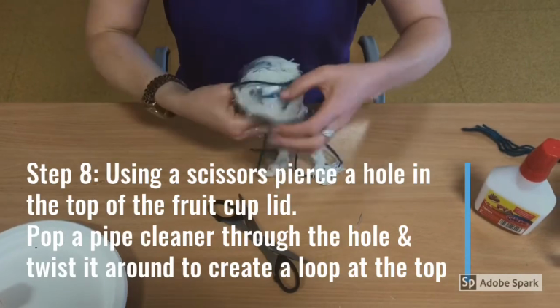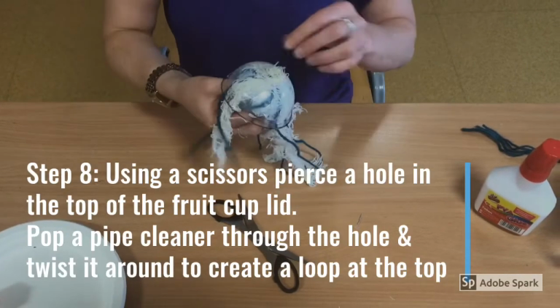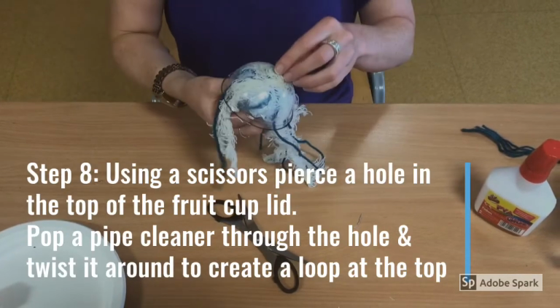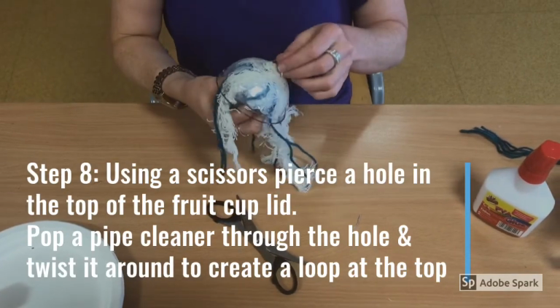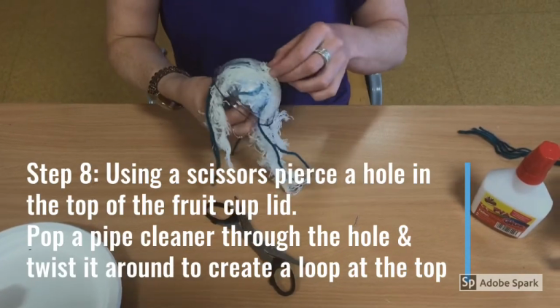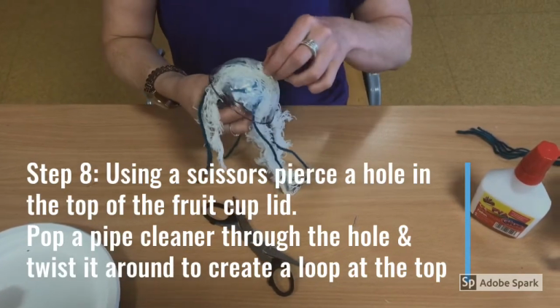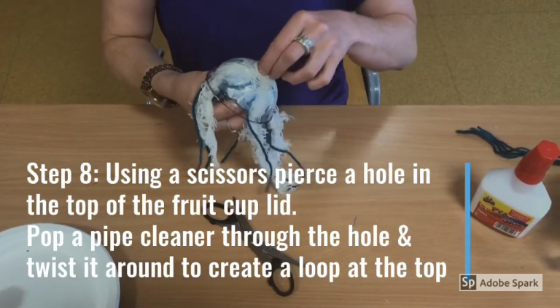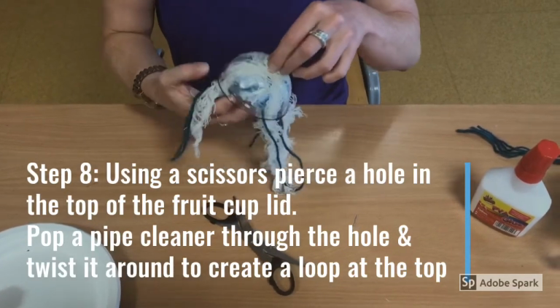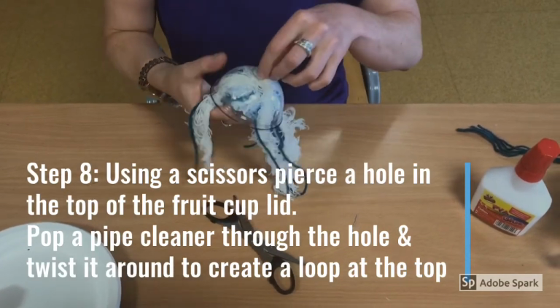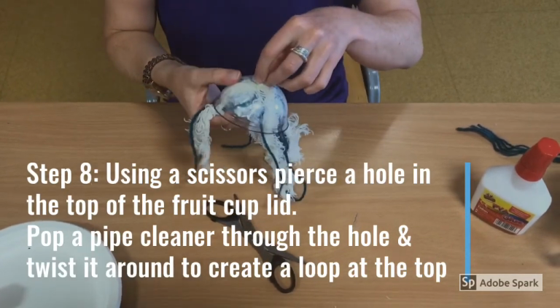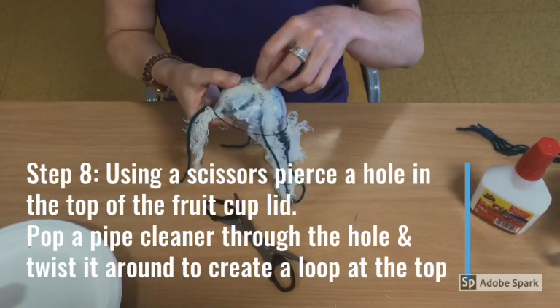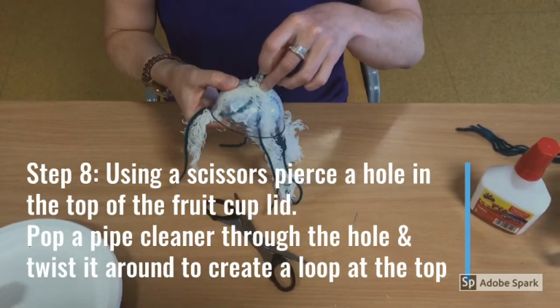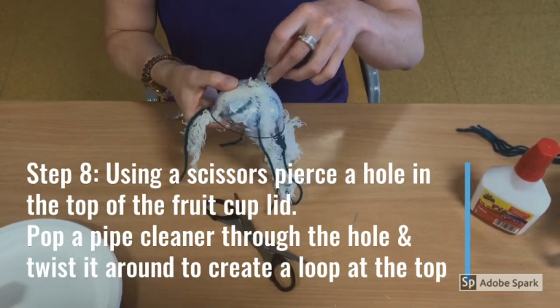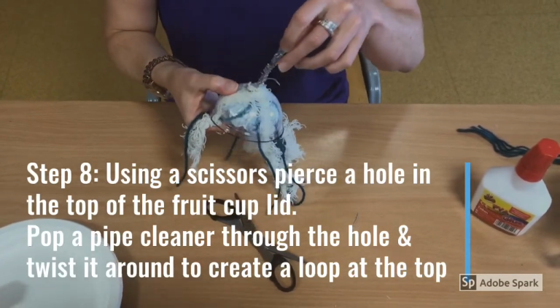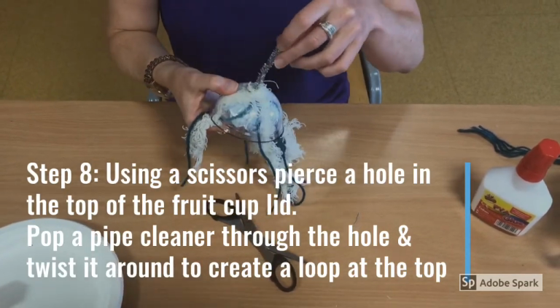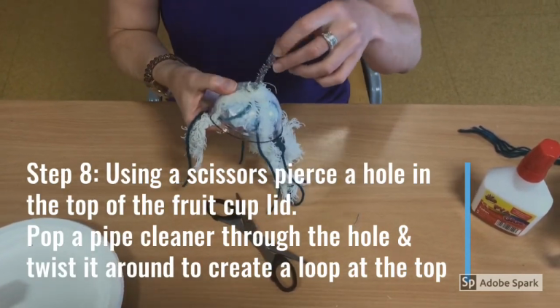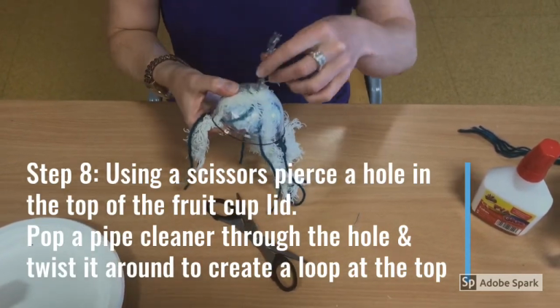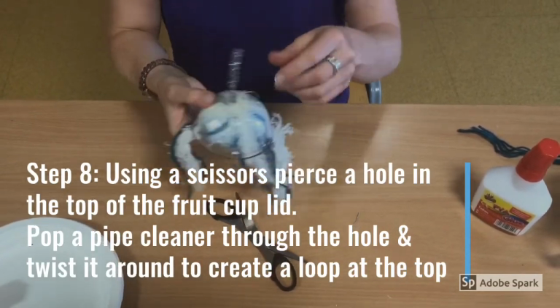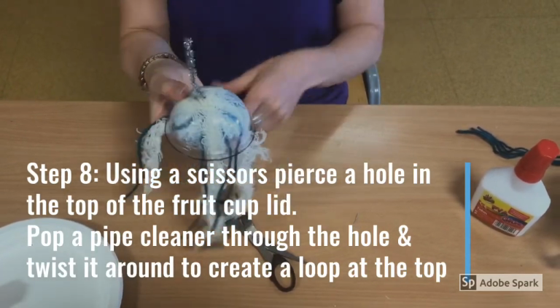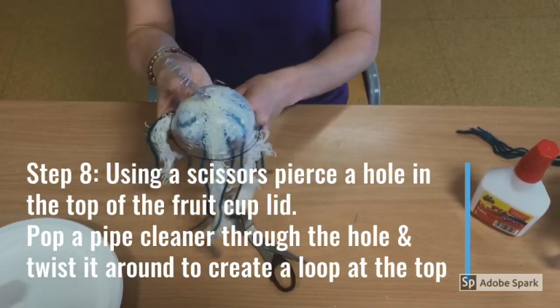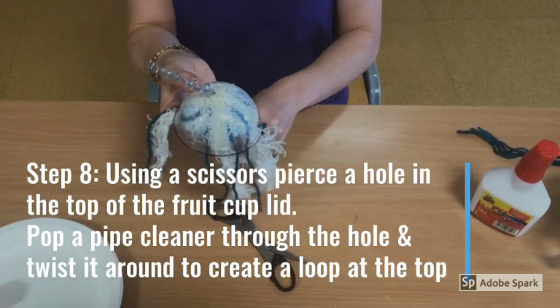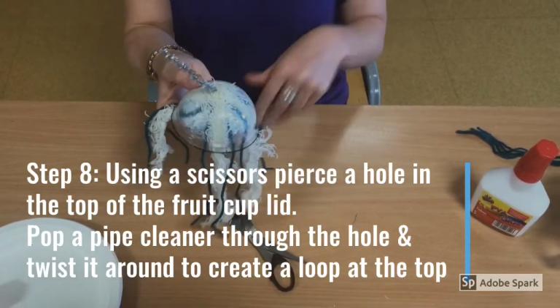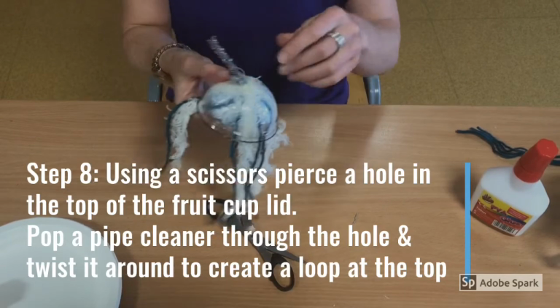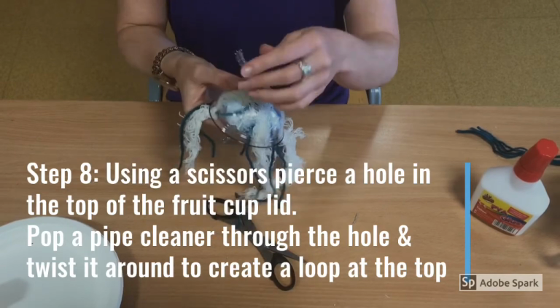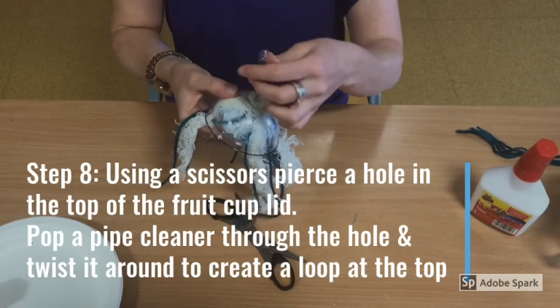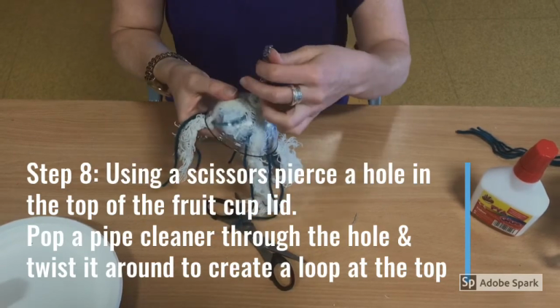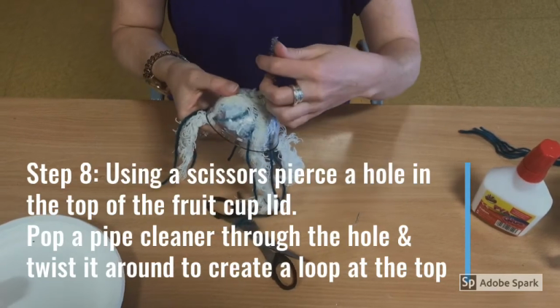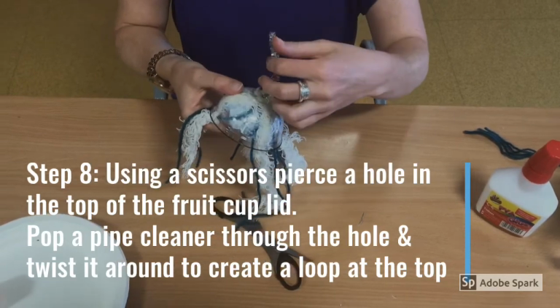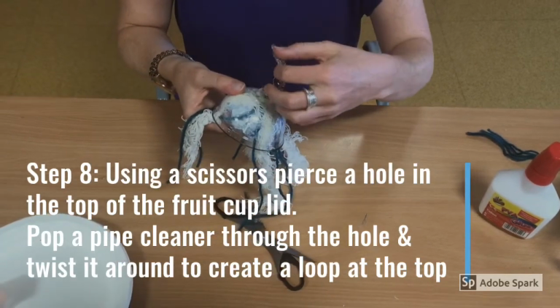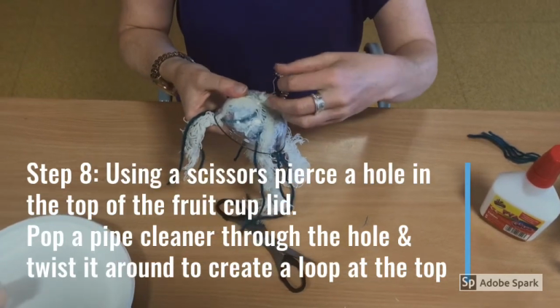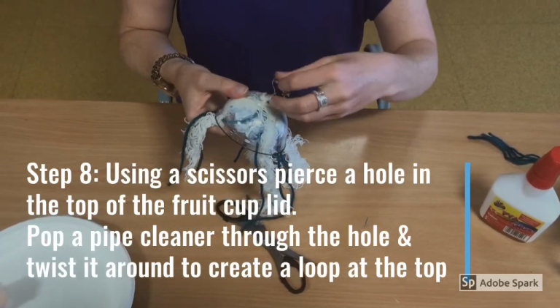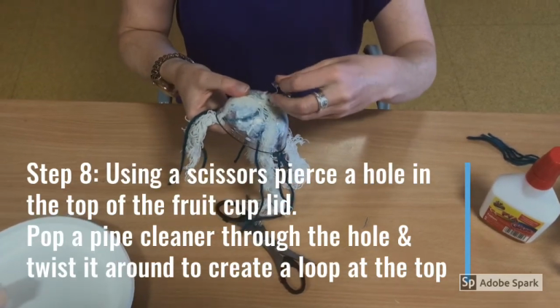Pop a pipe cleaner through the hole and twist it around to create a loop at the top.